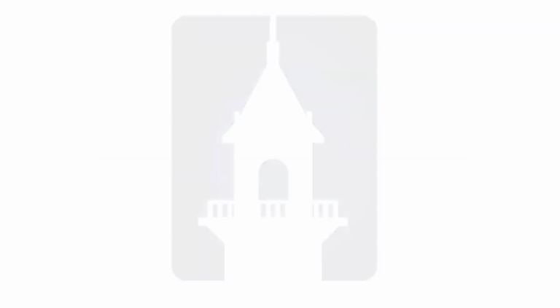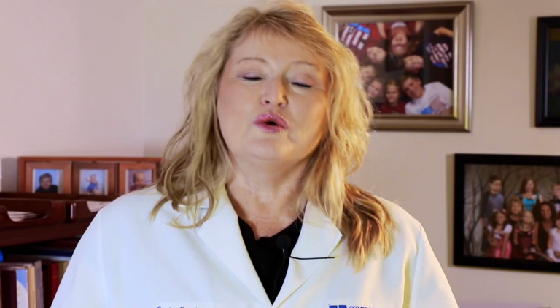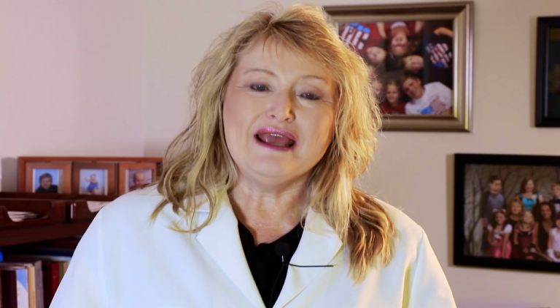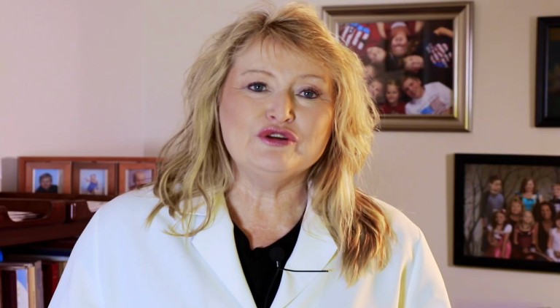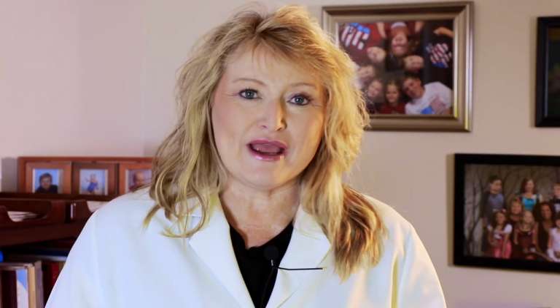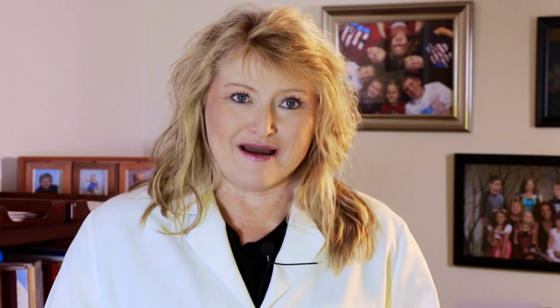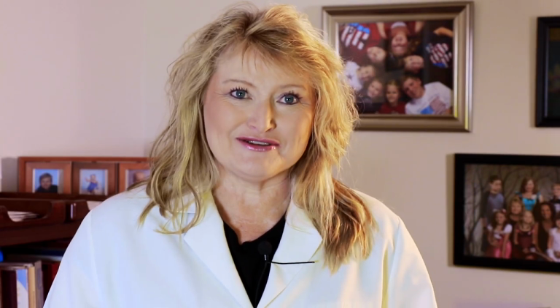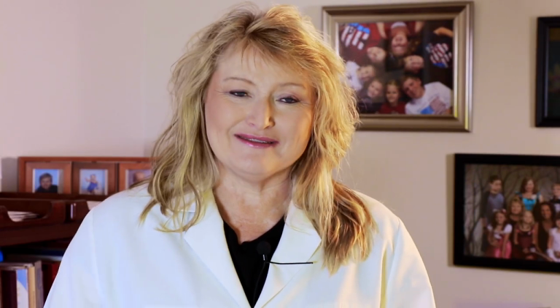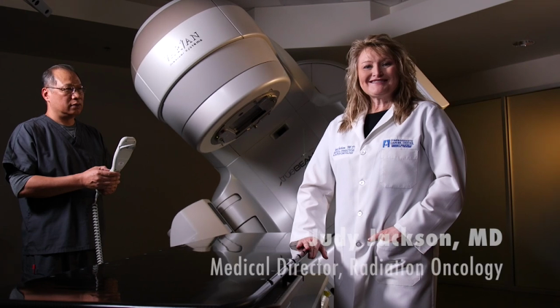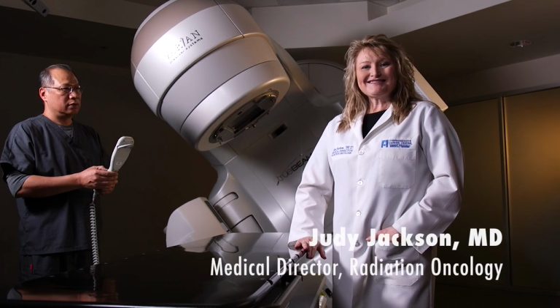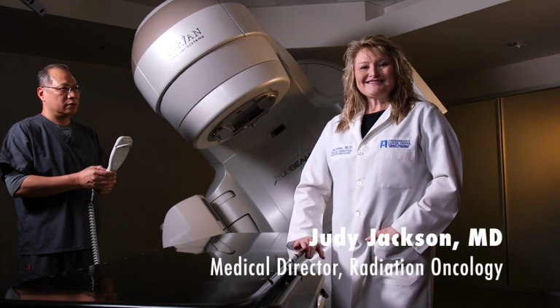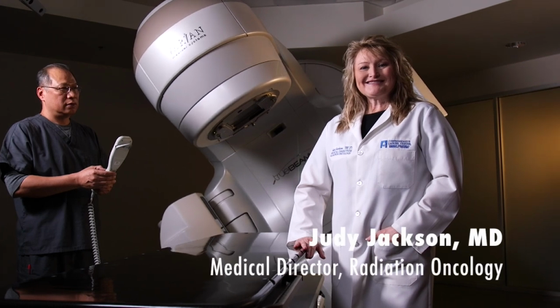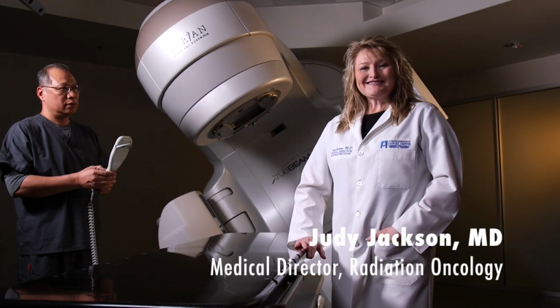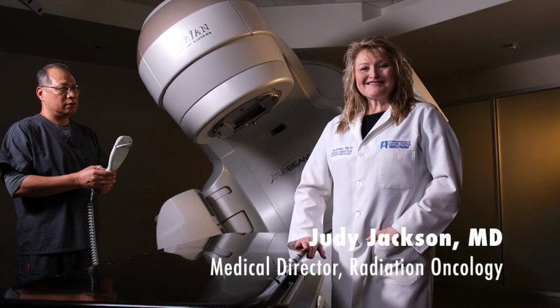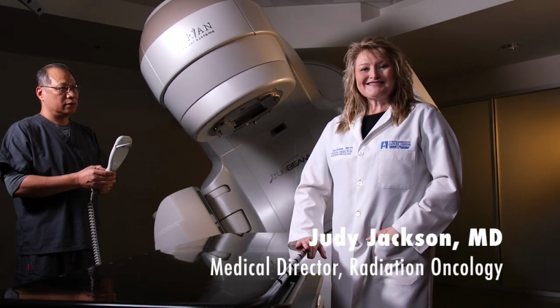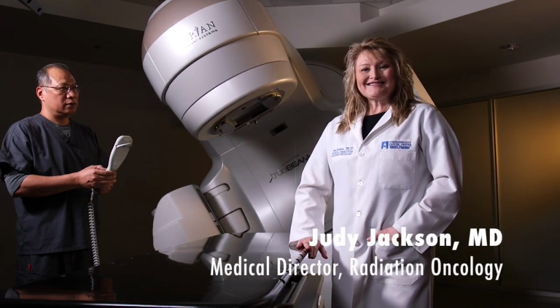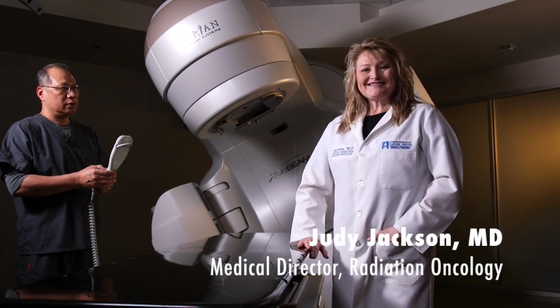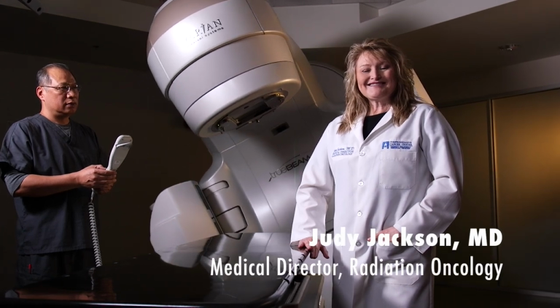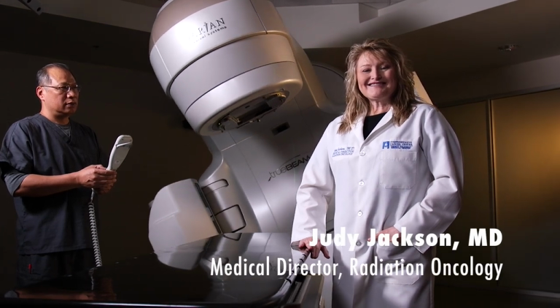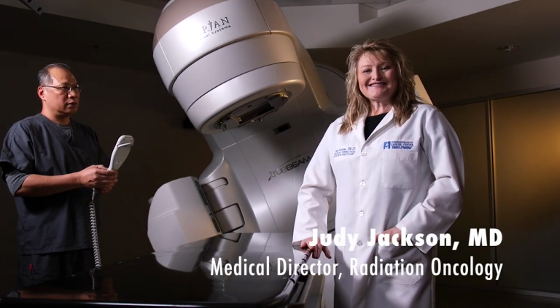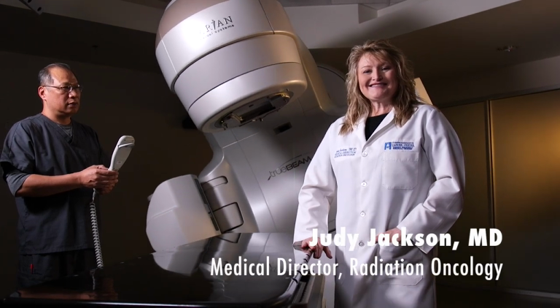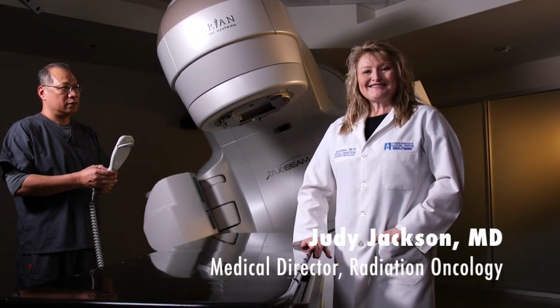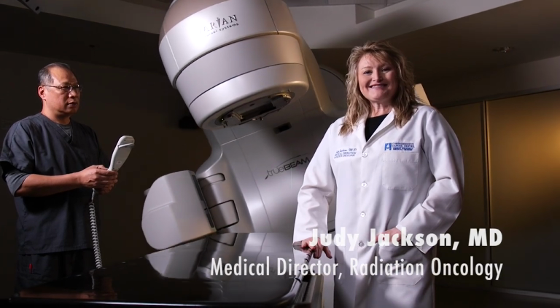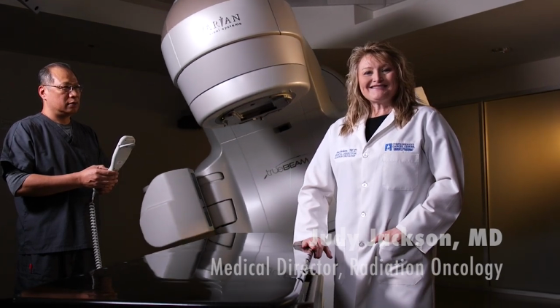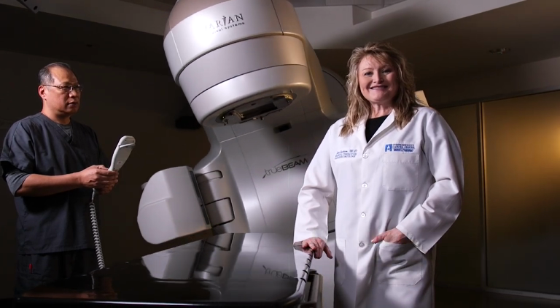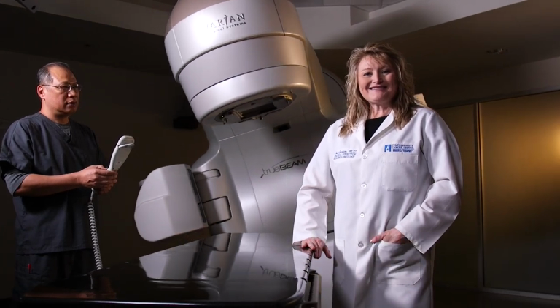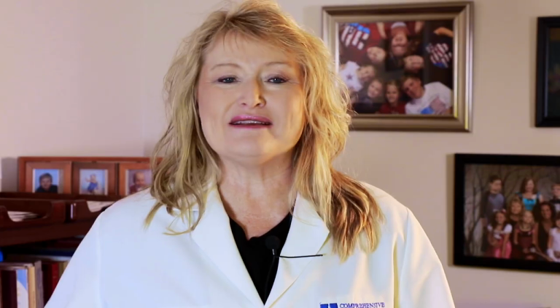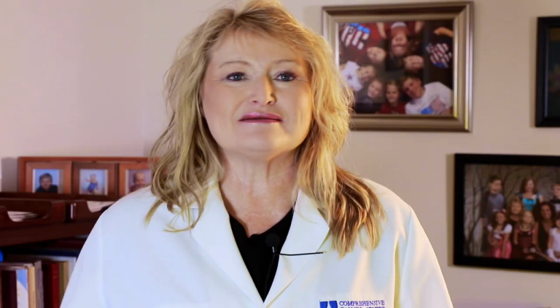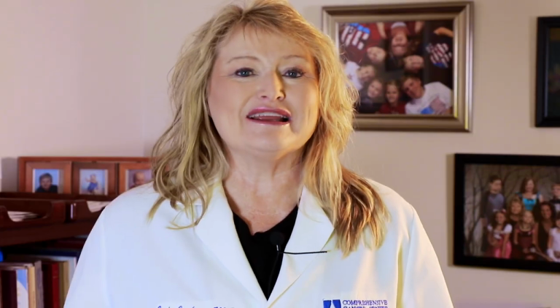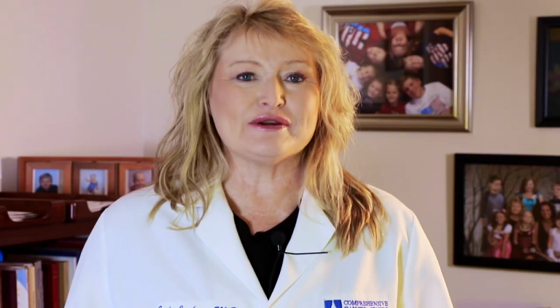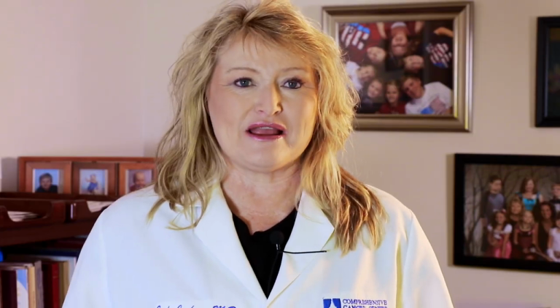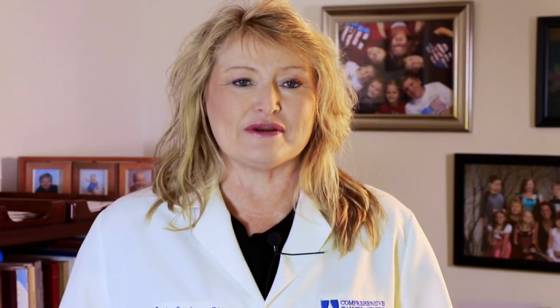We have new technology. It's called a TrueBeam from Varian Services. Varian makes linear accelerators.